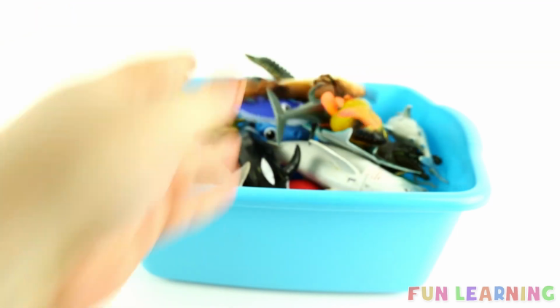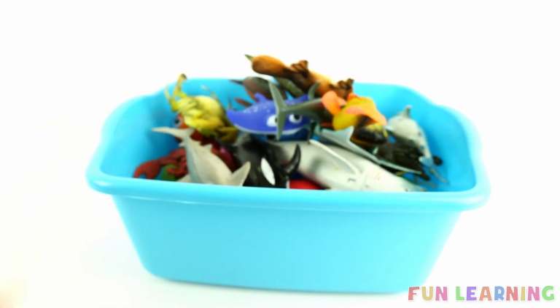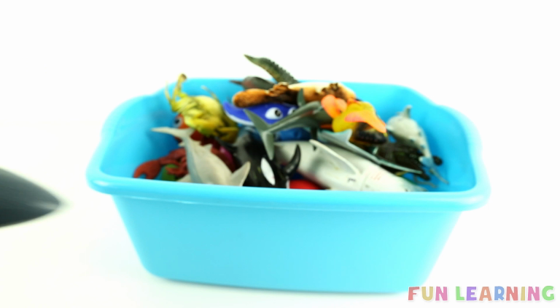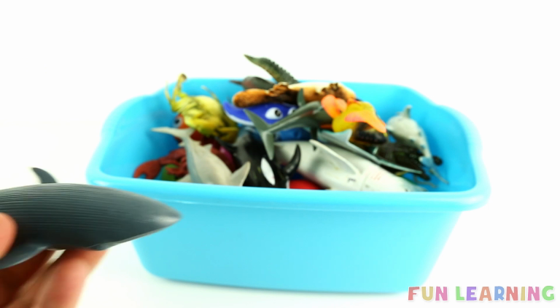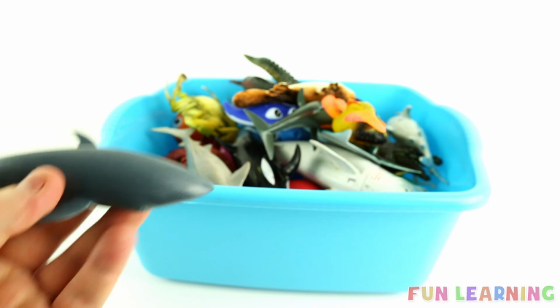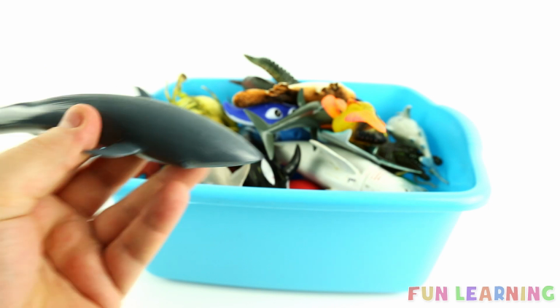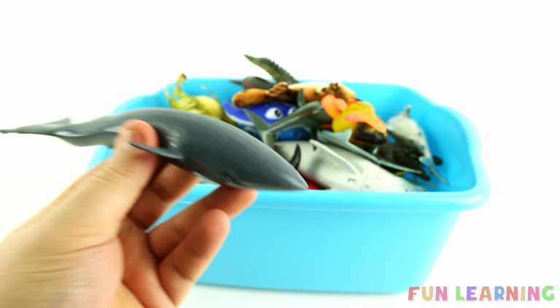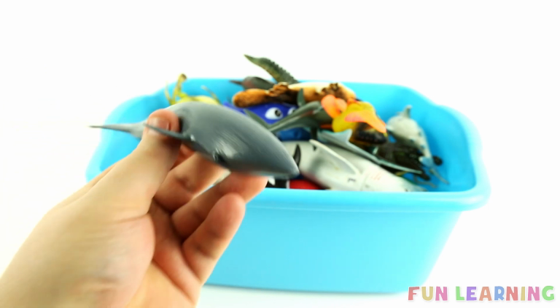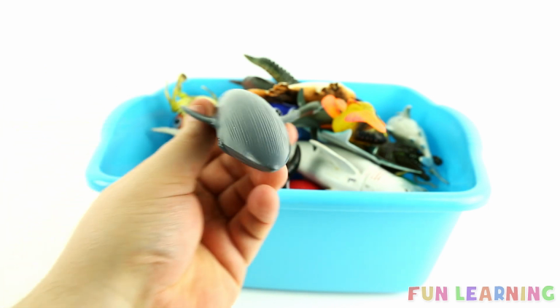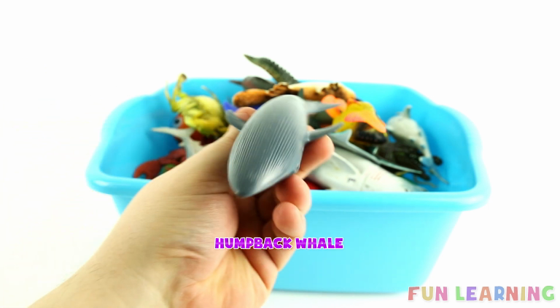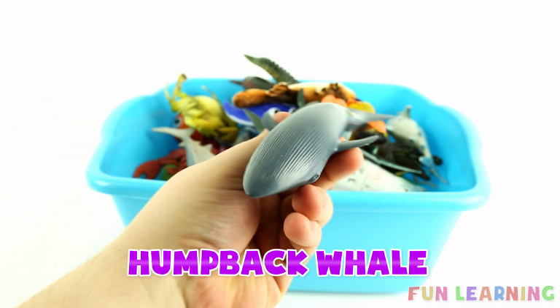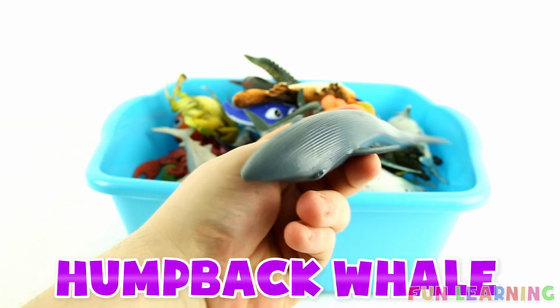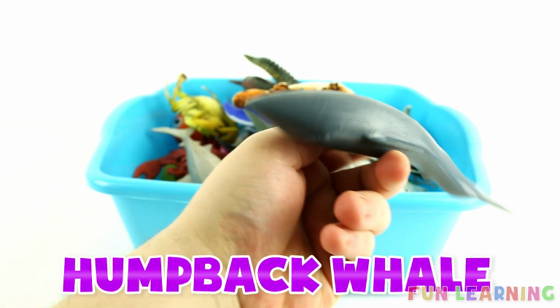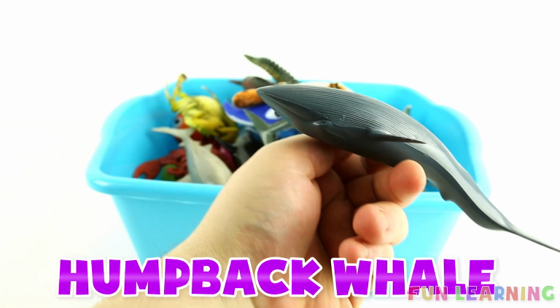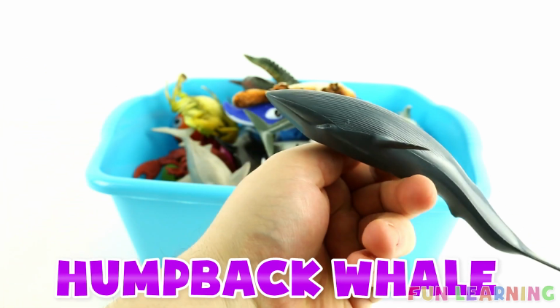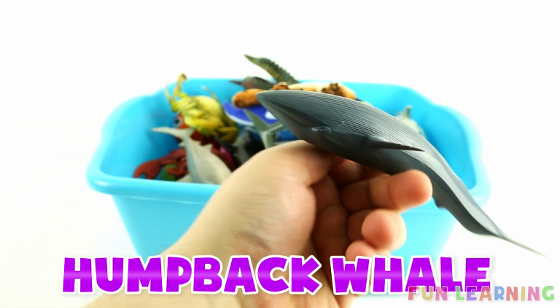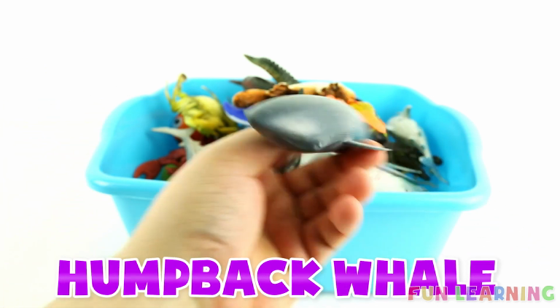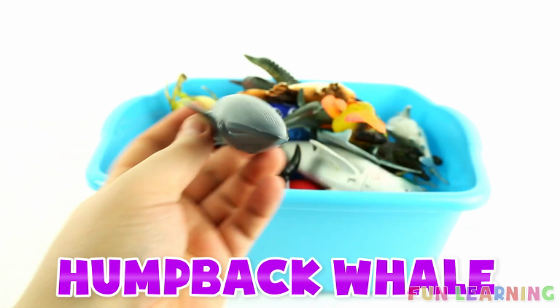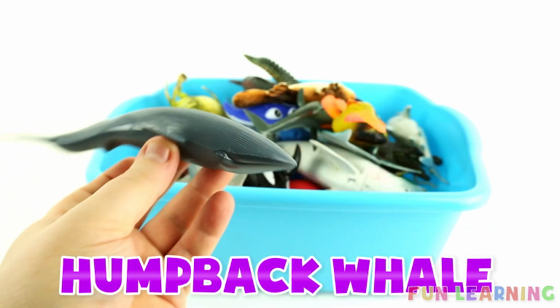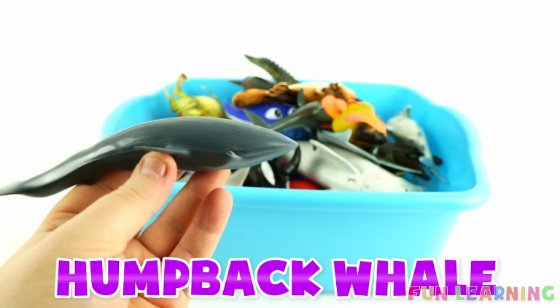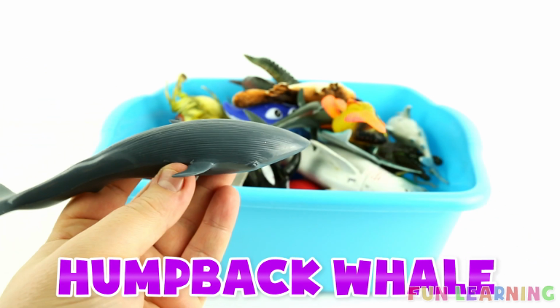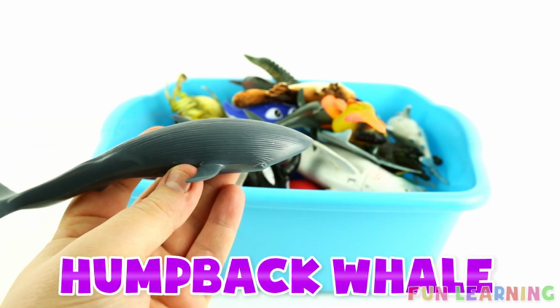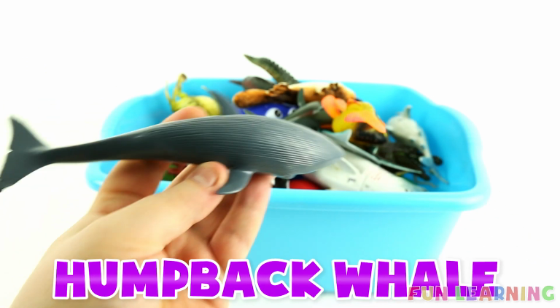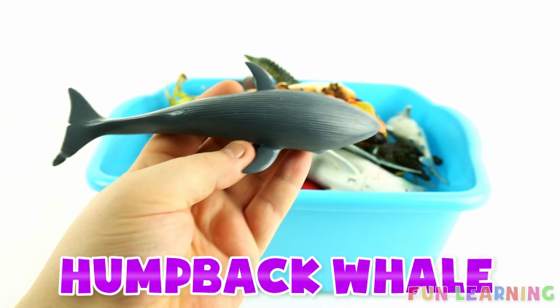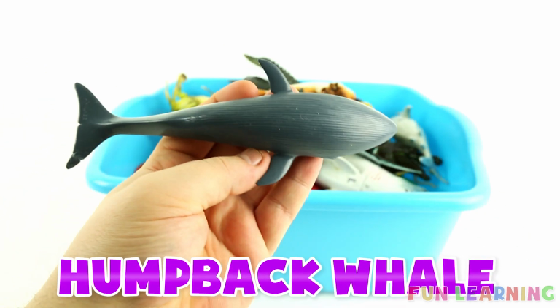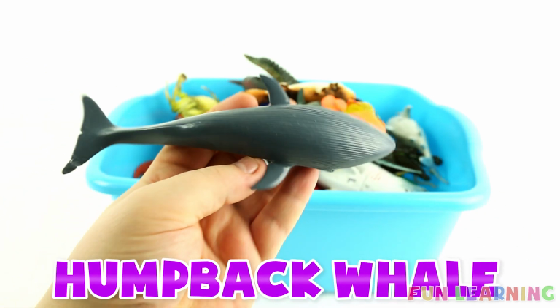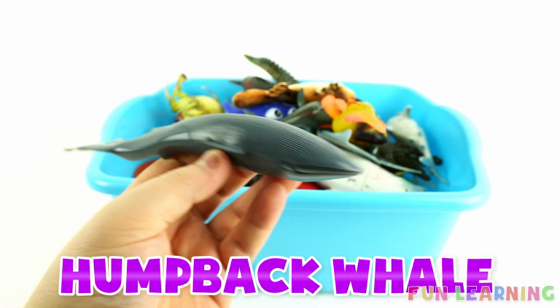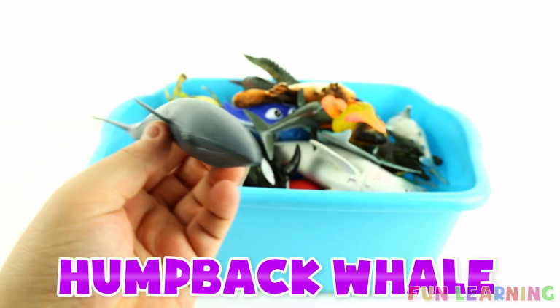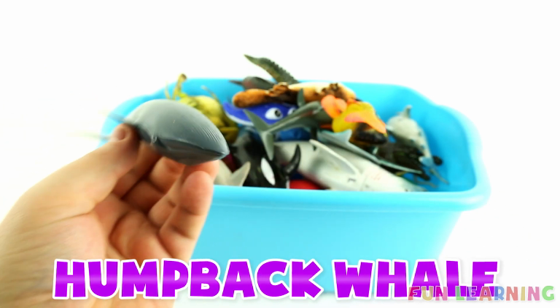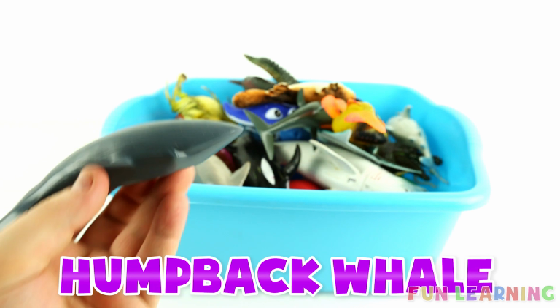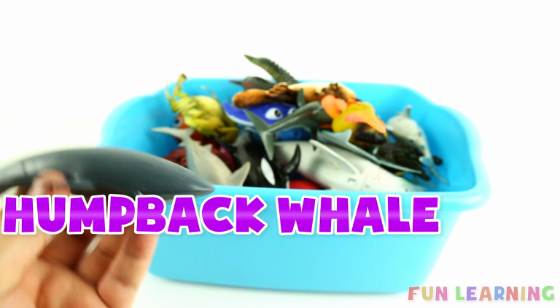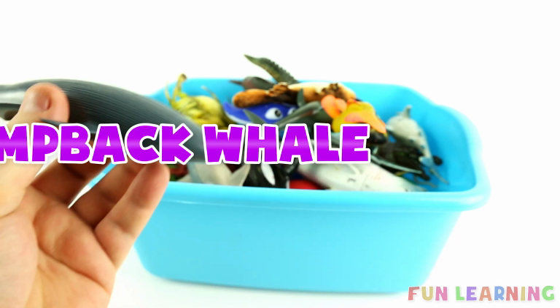H is for humpback whale. Say it with me, humpback whale.